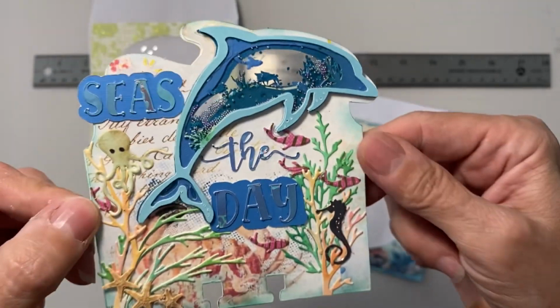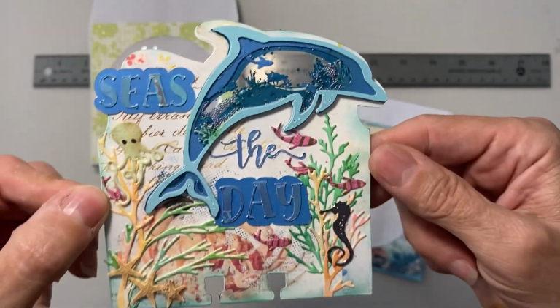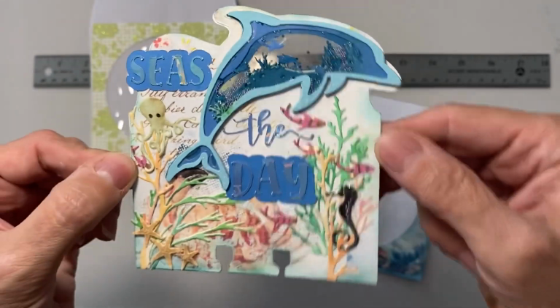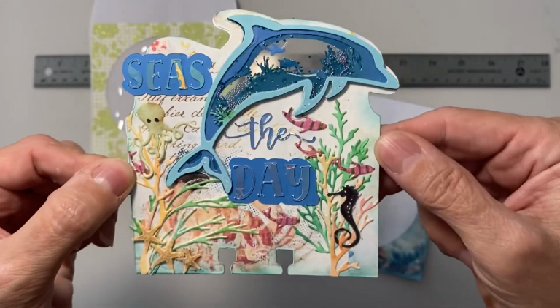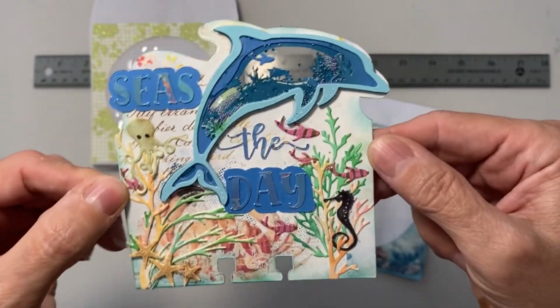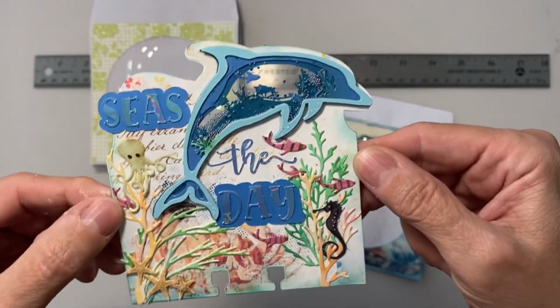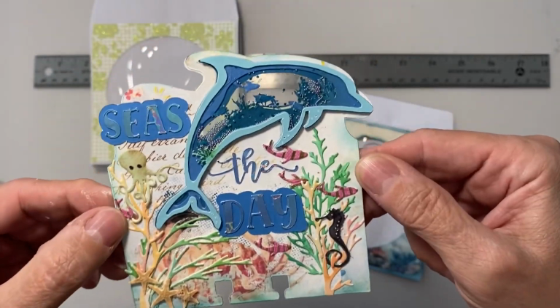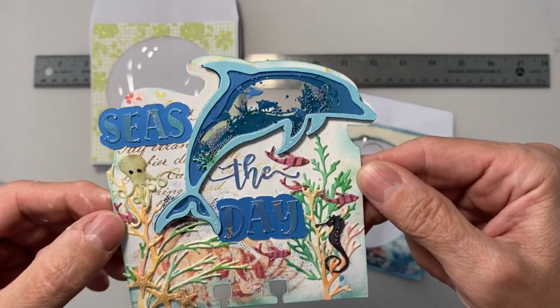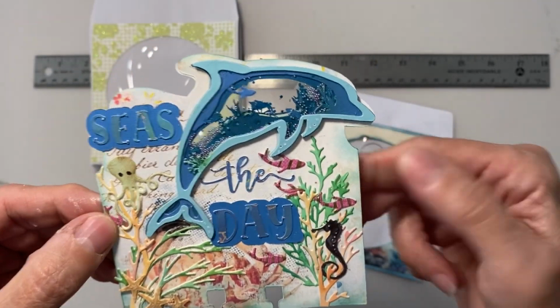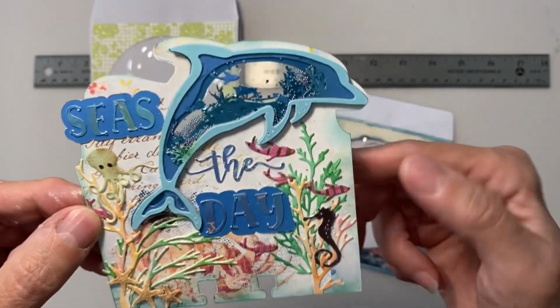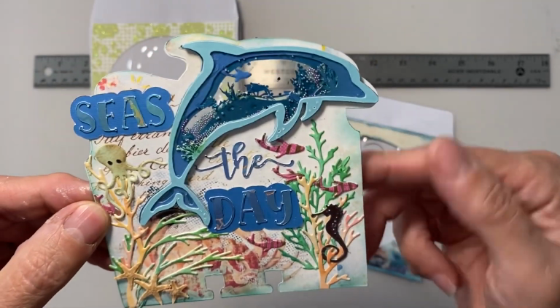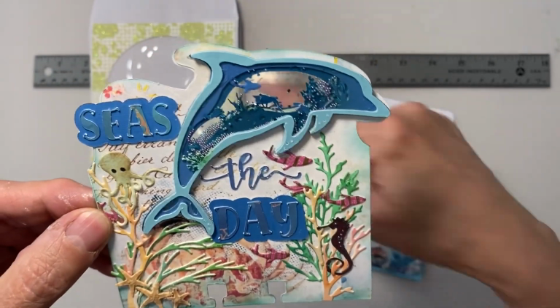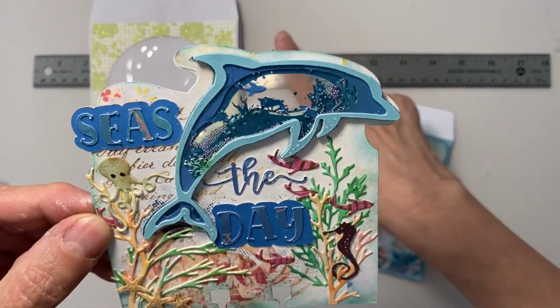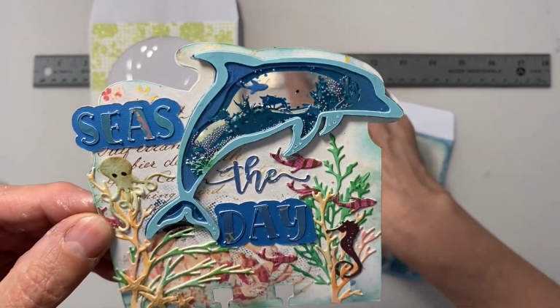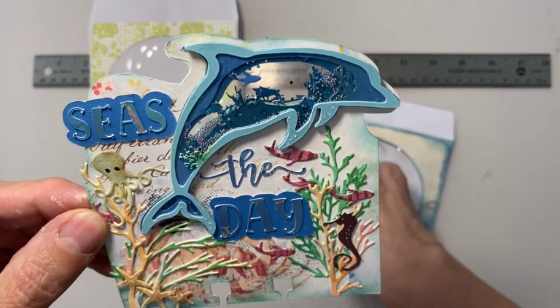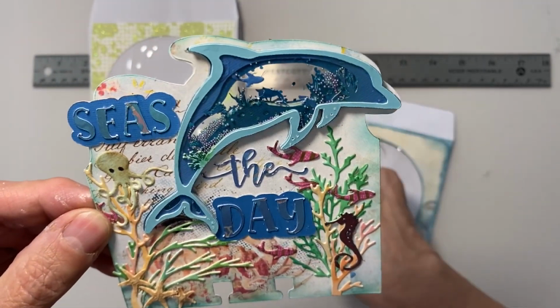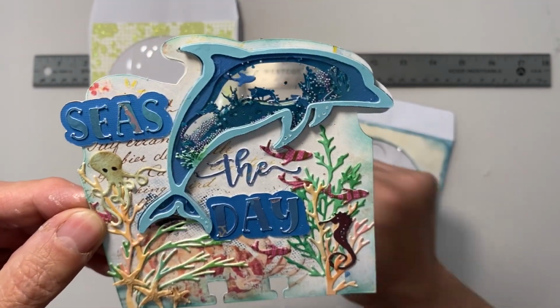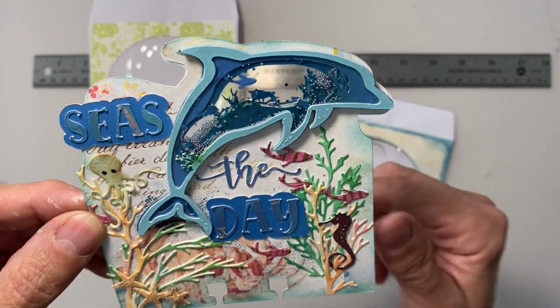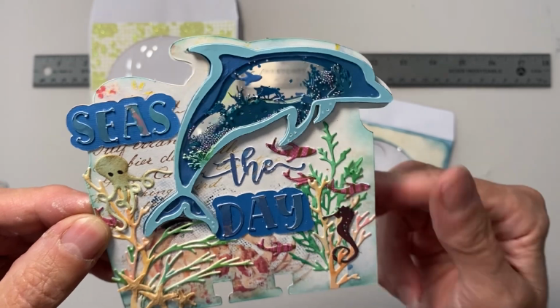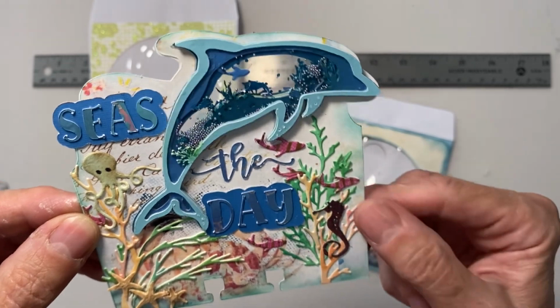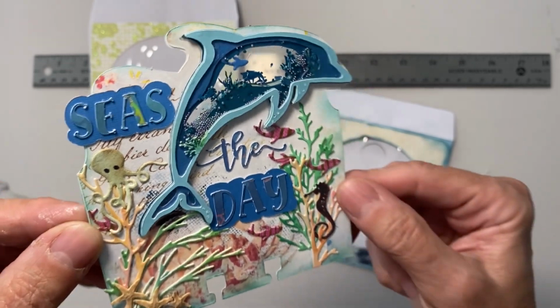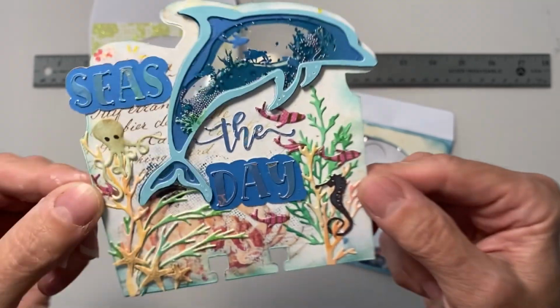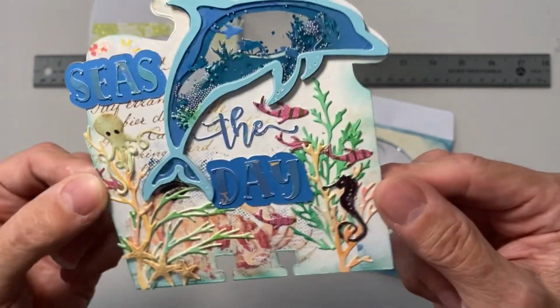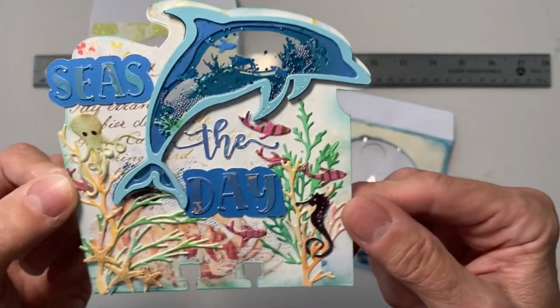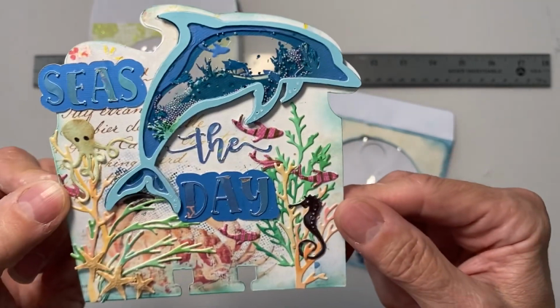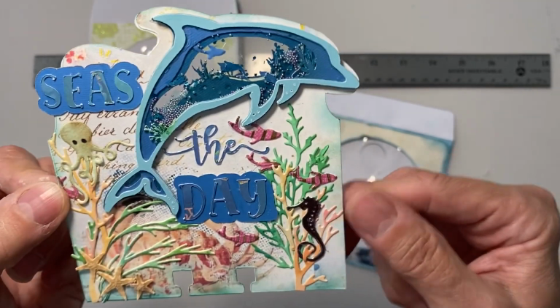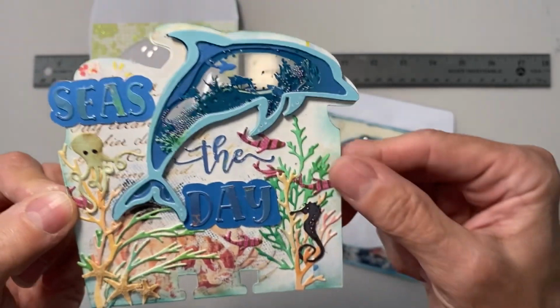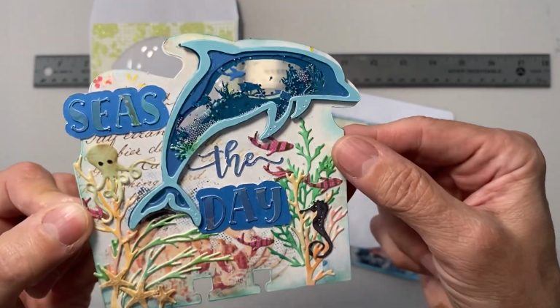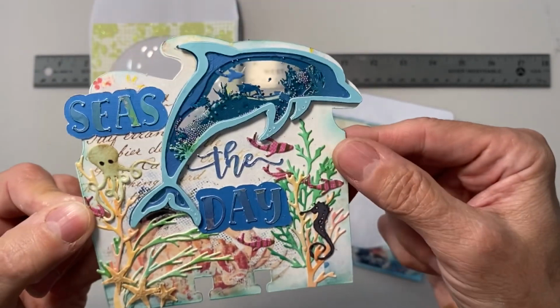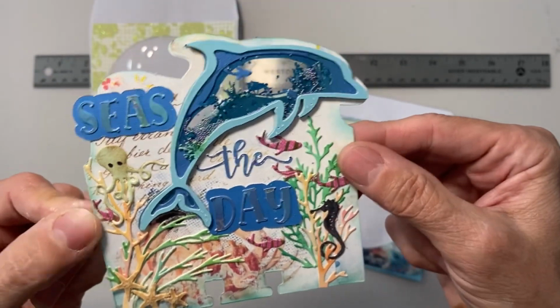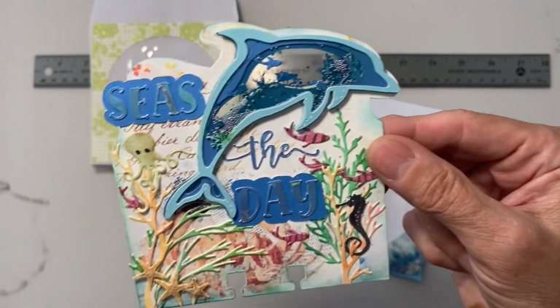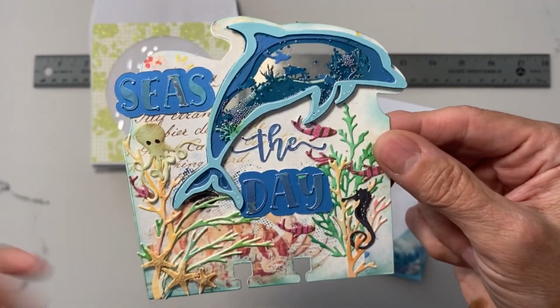Anyway, hope you love it. Thanks for watching everyone — you can see the ruler through it. Hope you like it. Bye now!